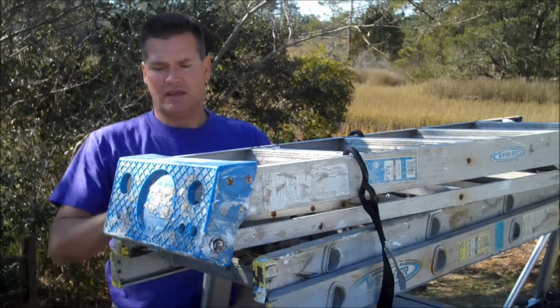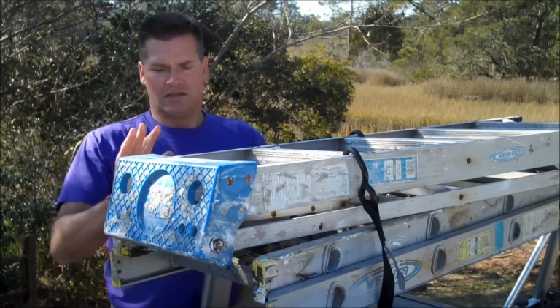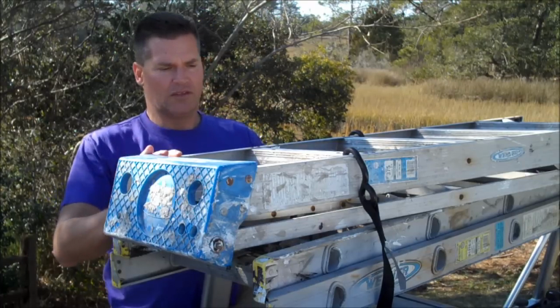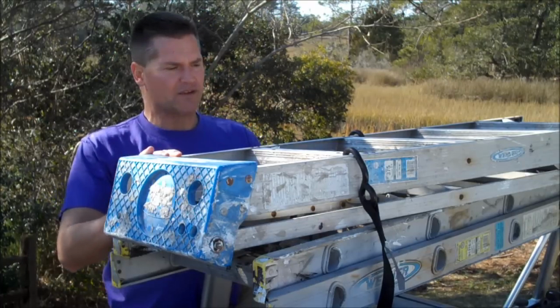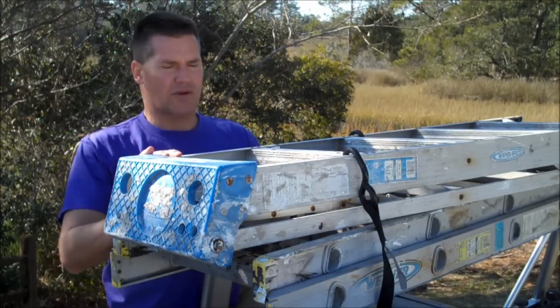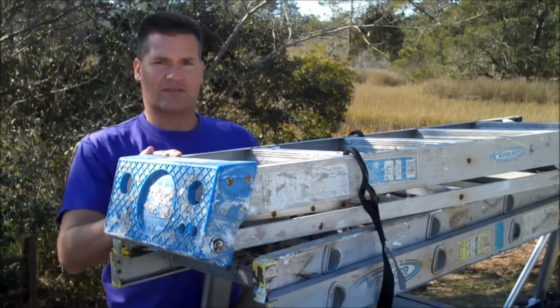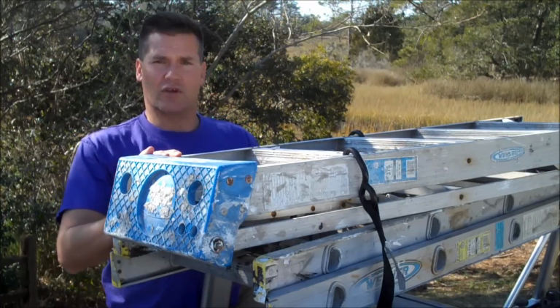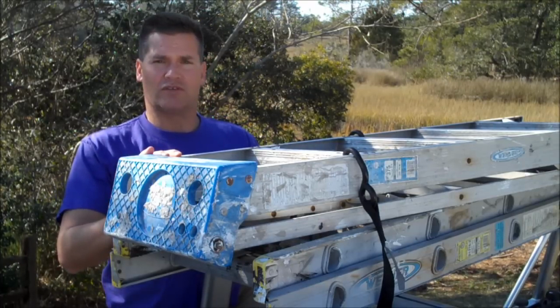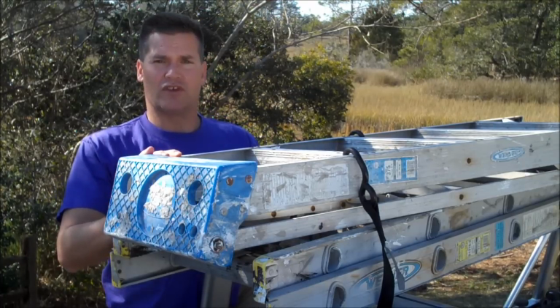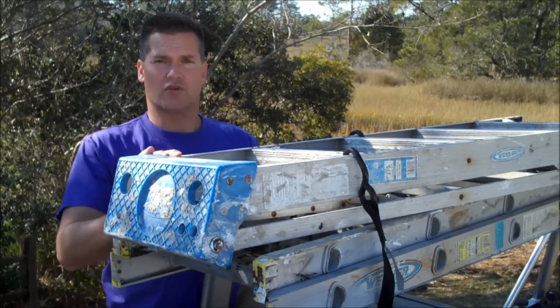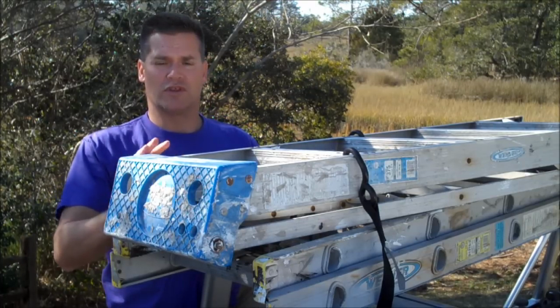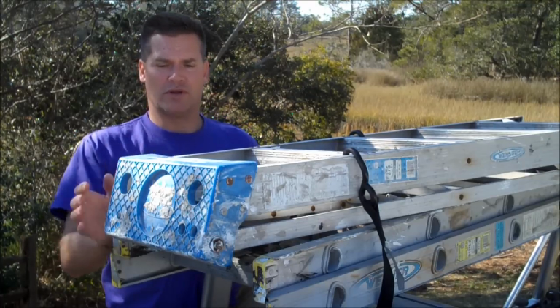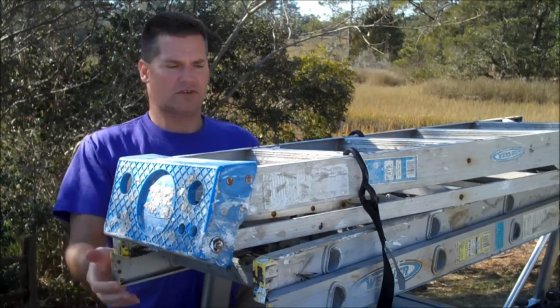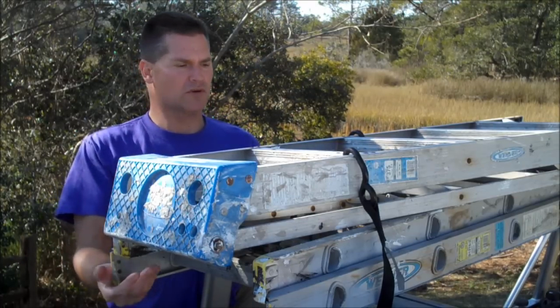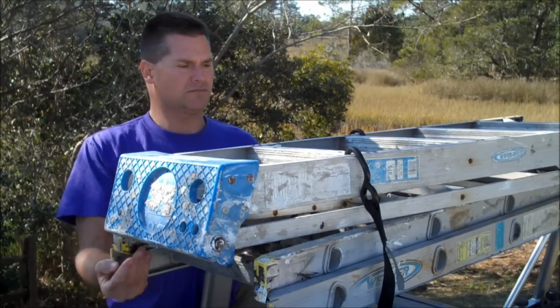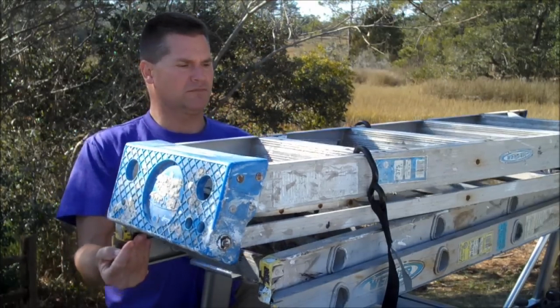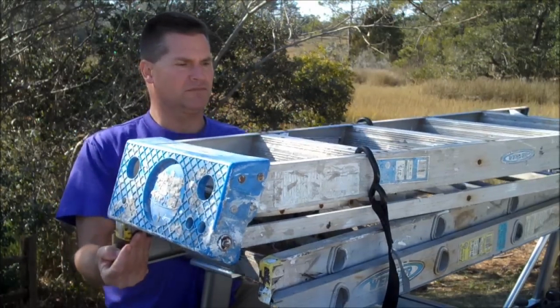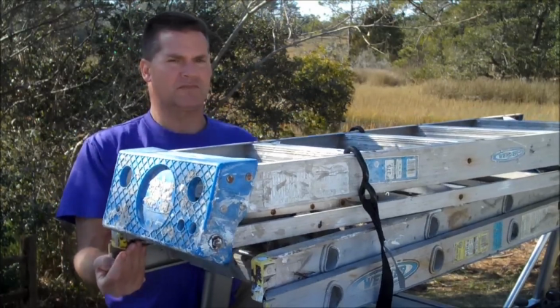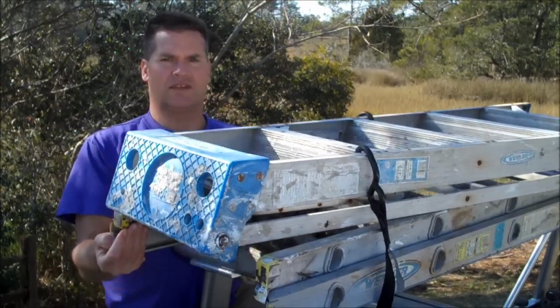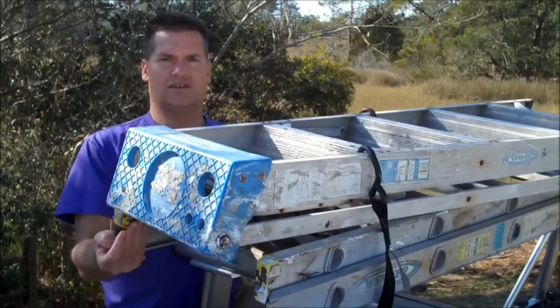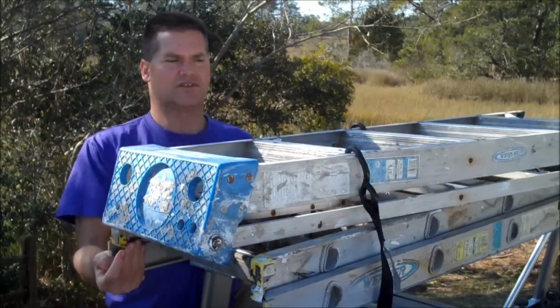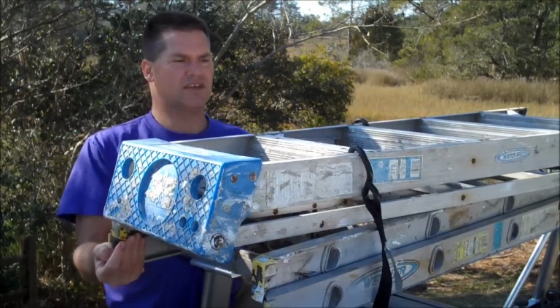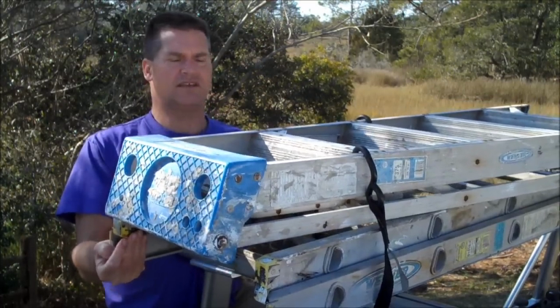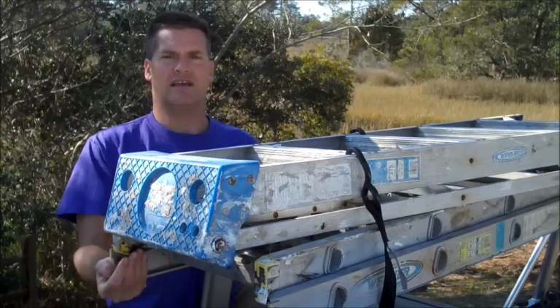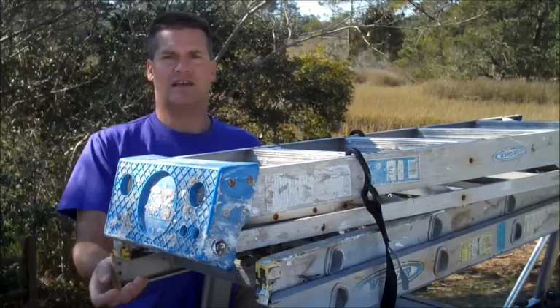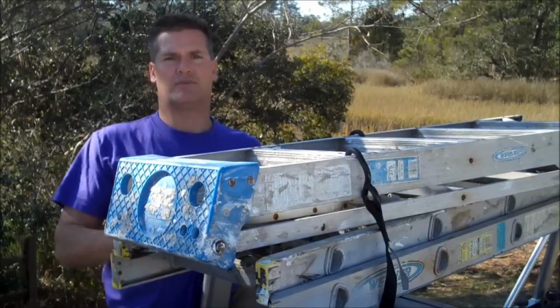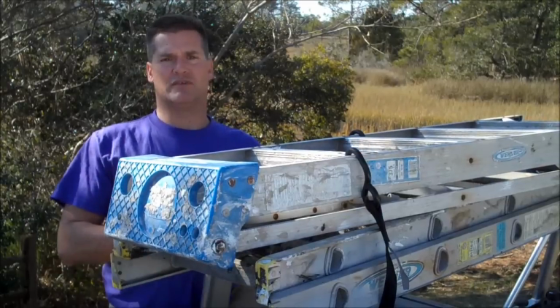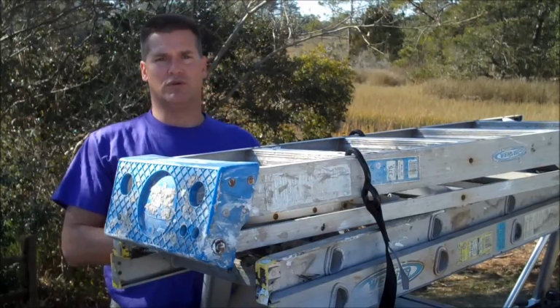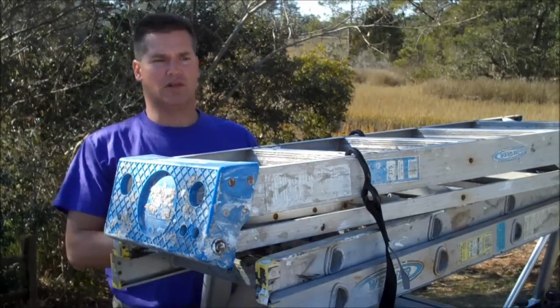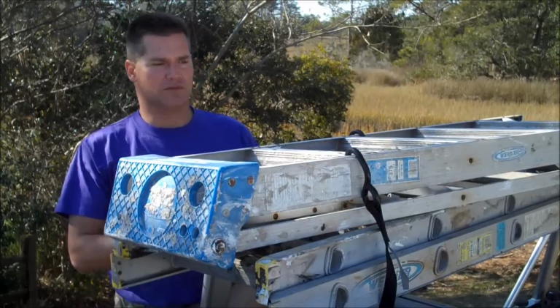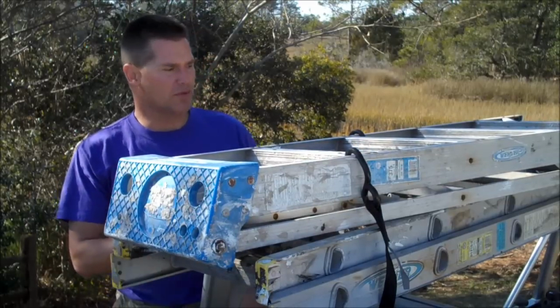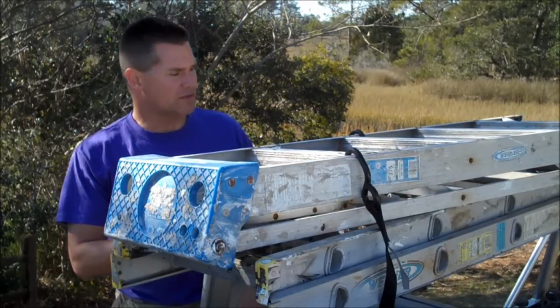These ladders are actually already secured with a bungee cord. You can see how much they move all over the place.